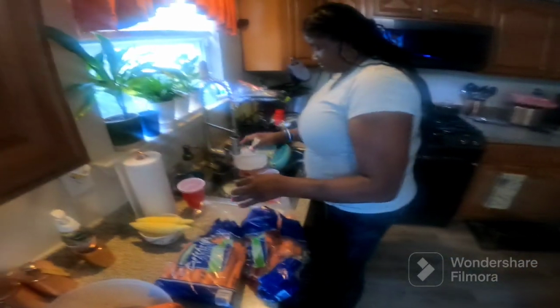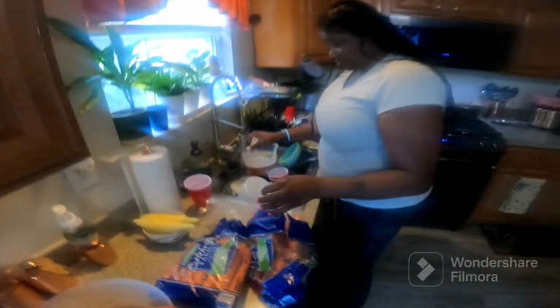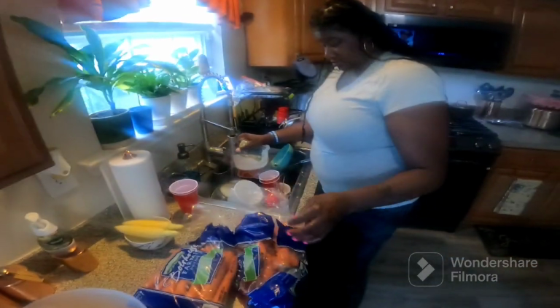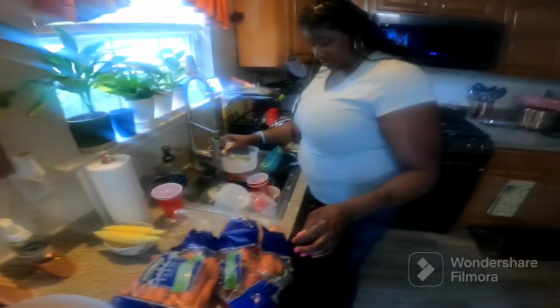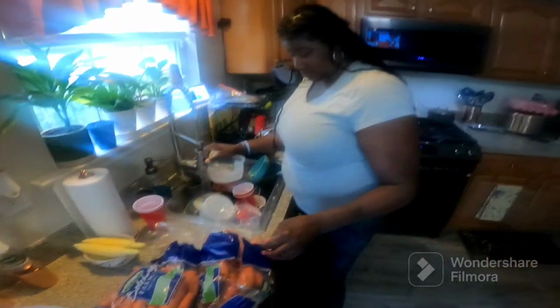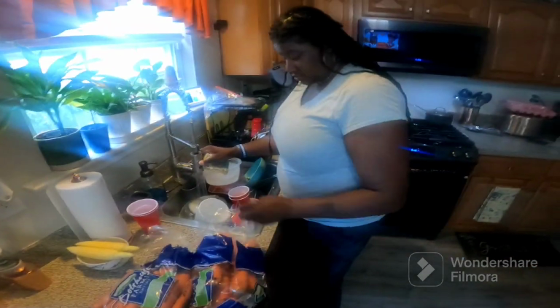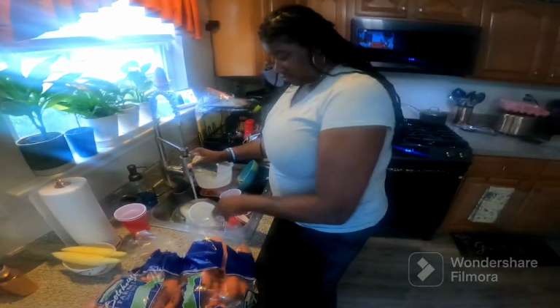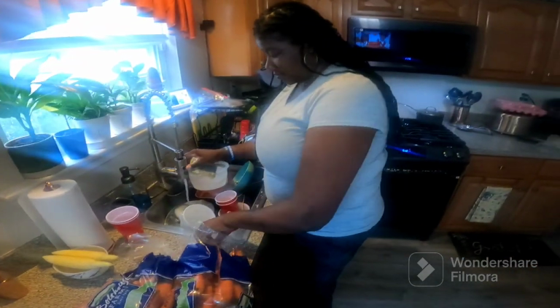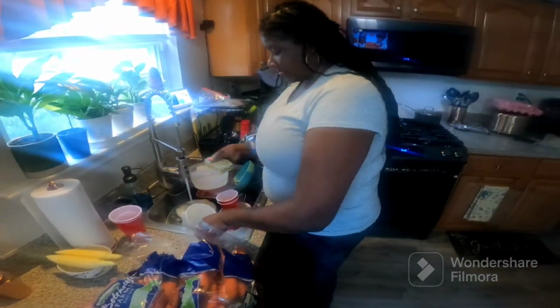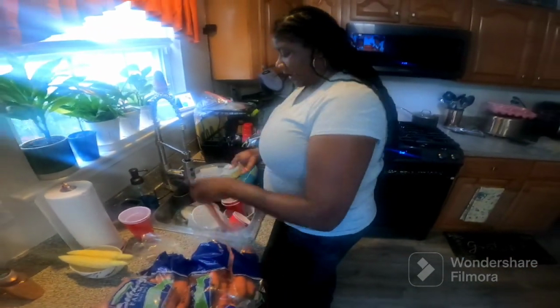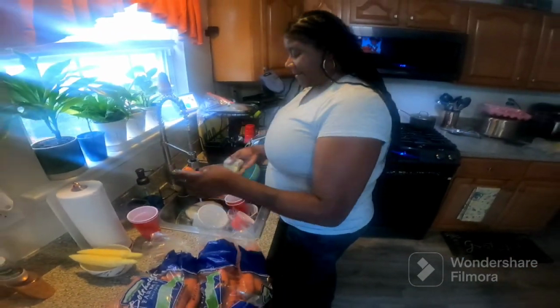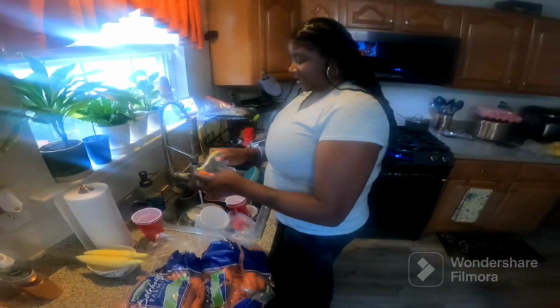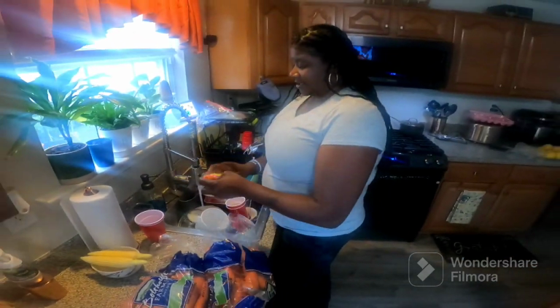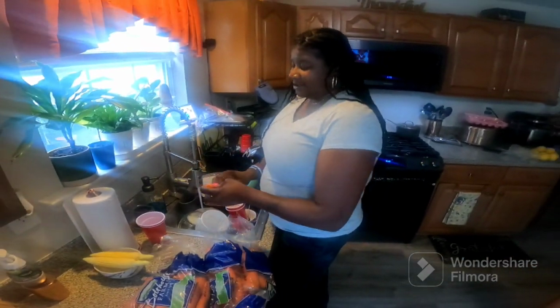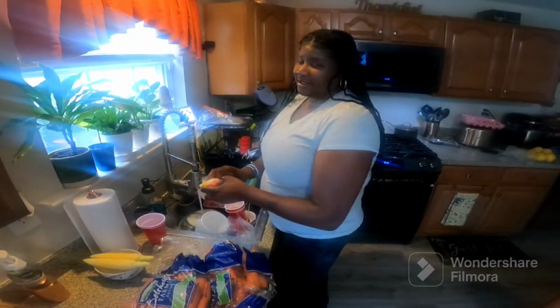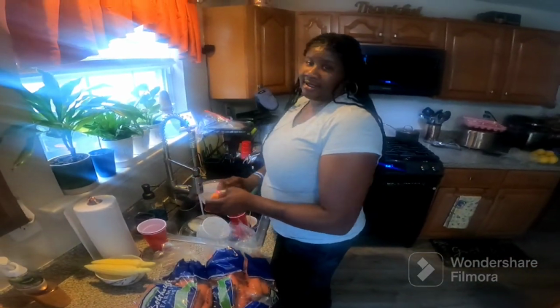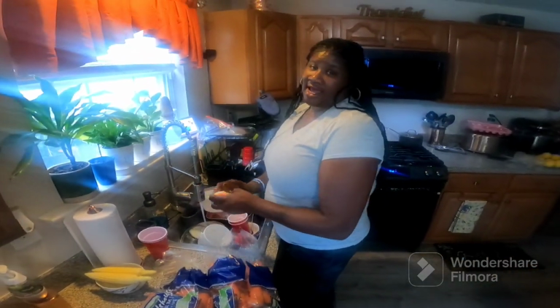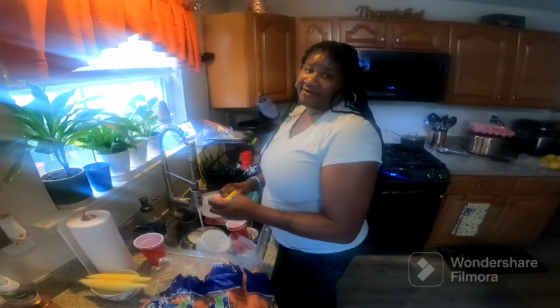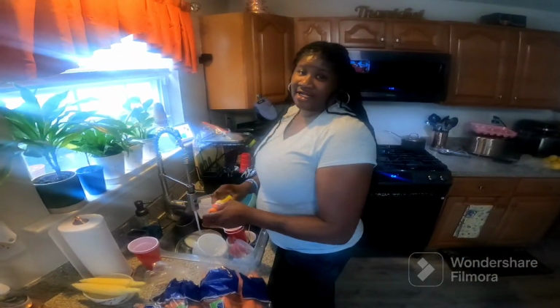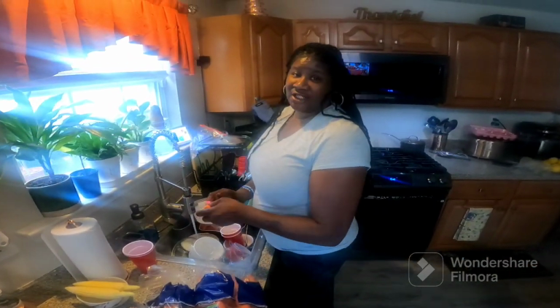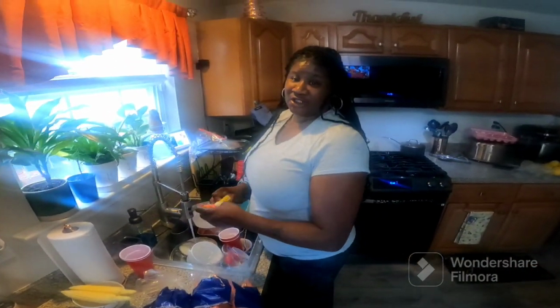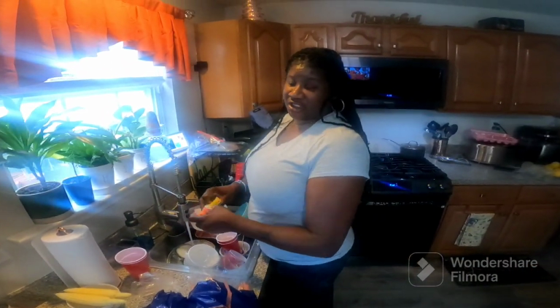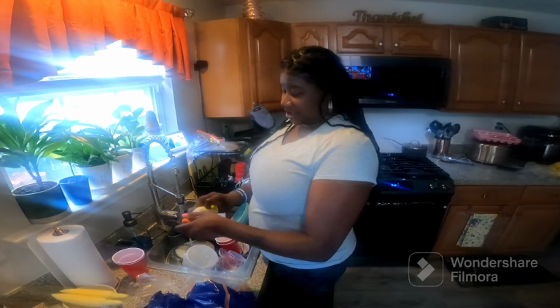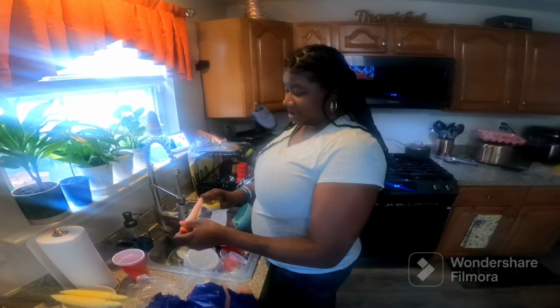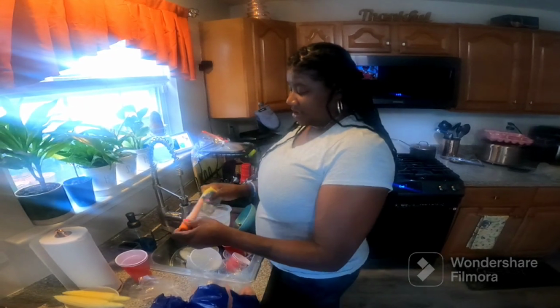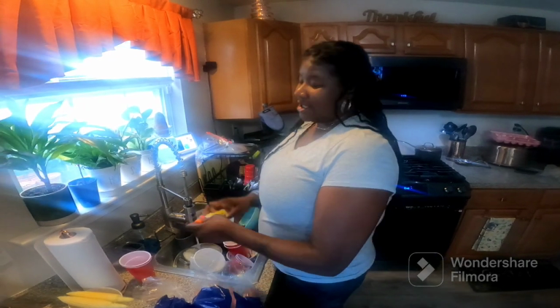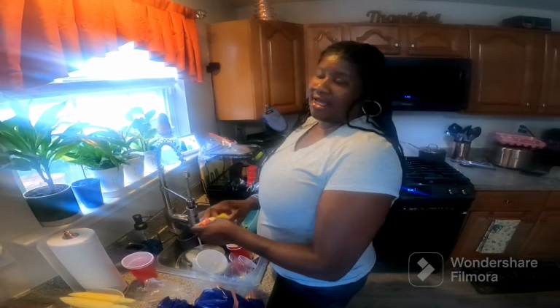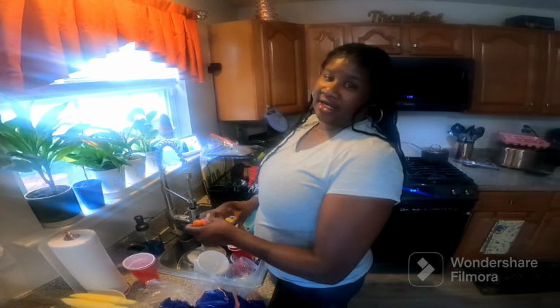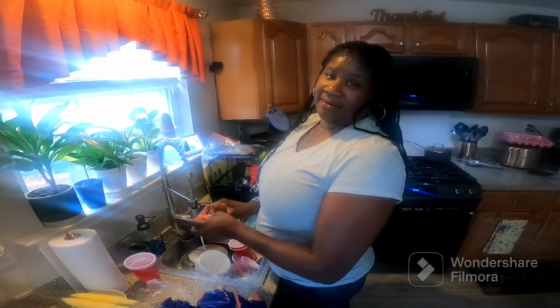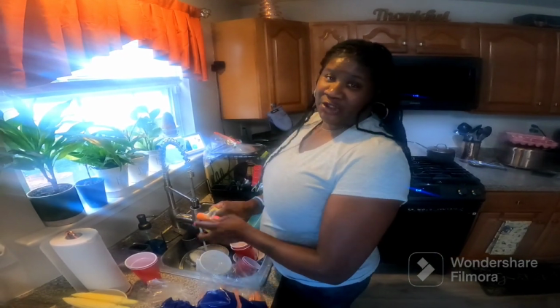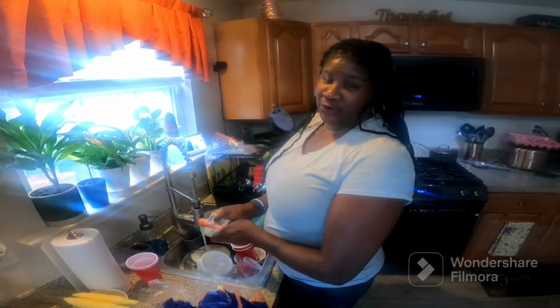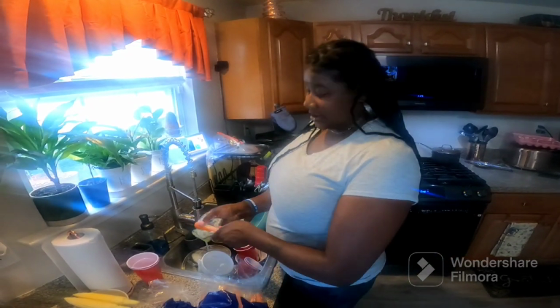What you making? I'm making carrot, ginger, and lemon juice.